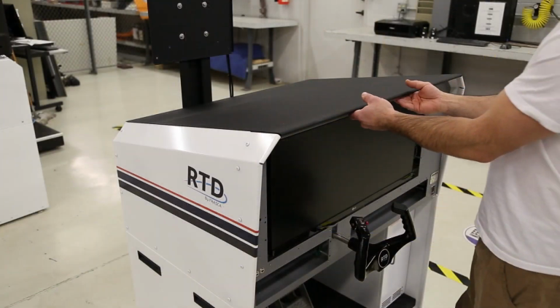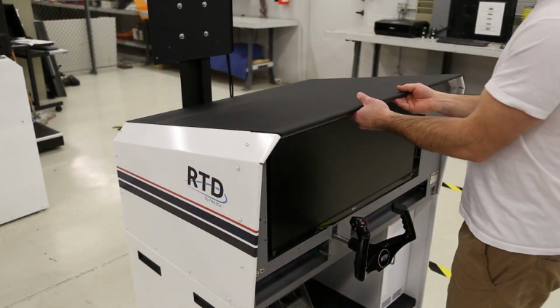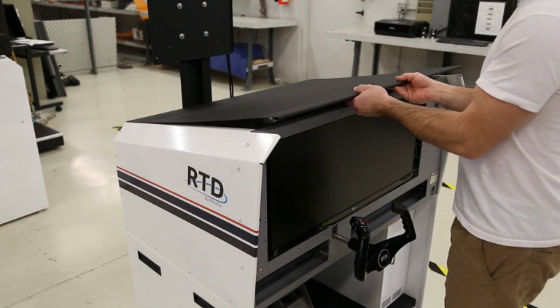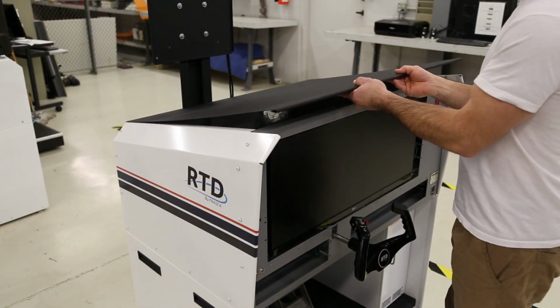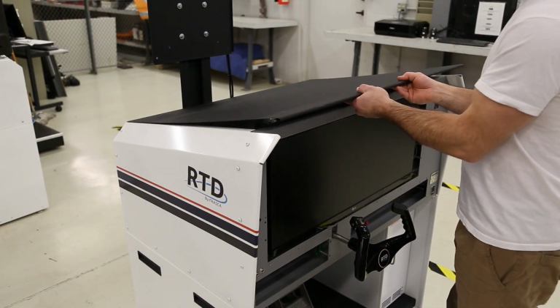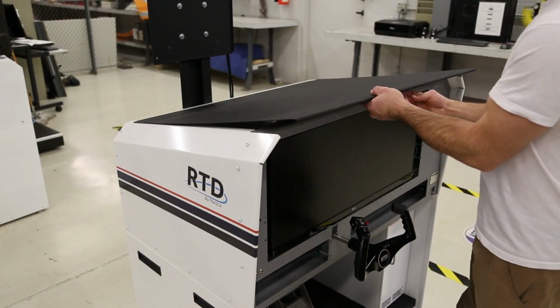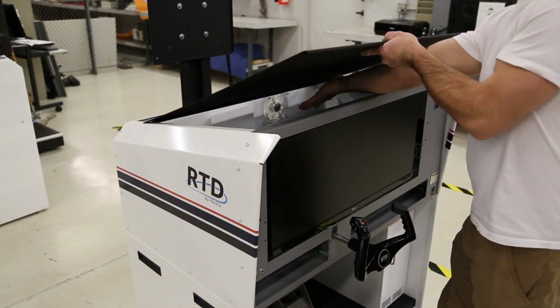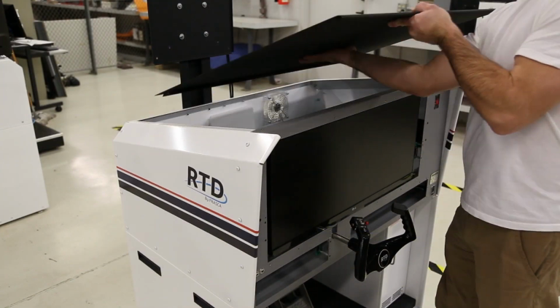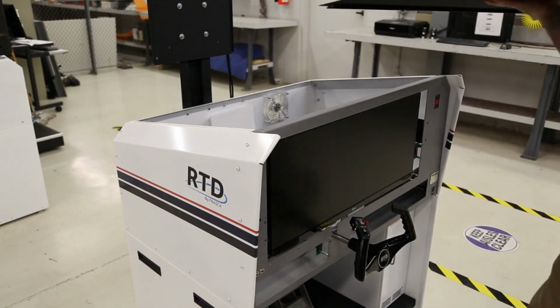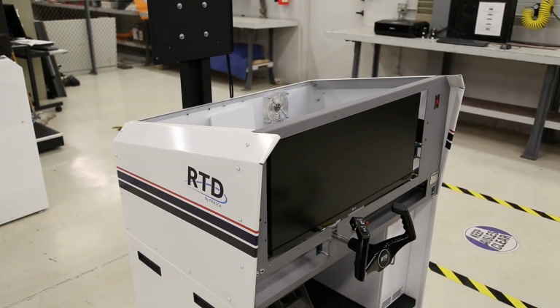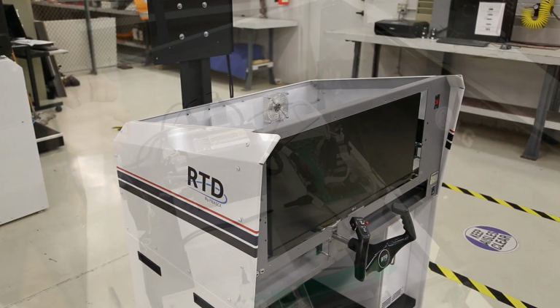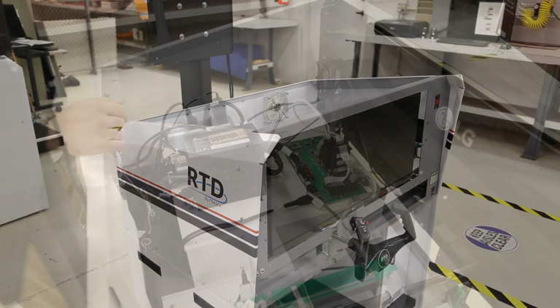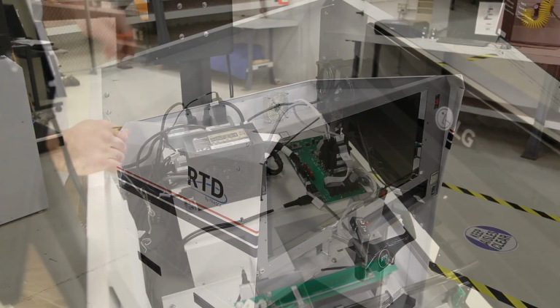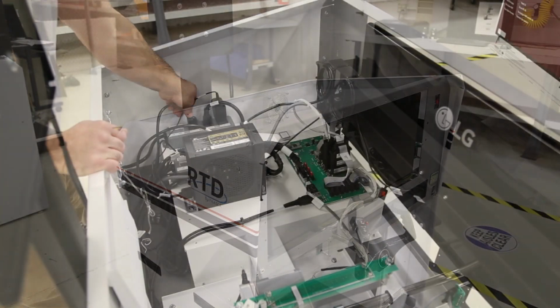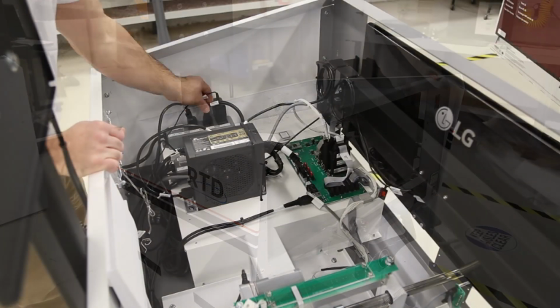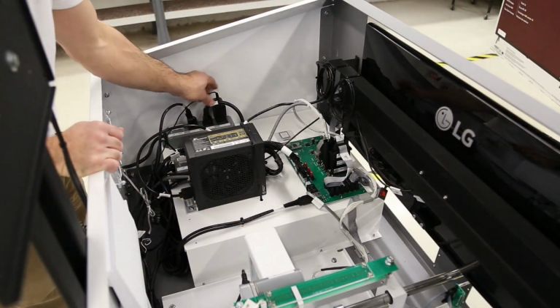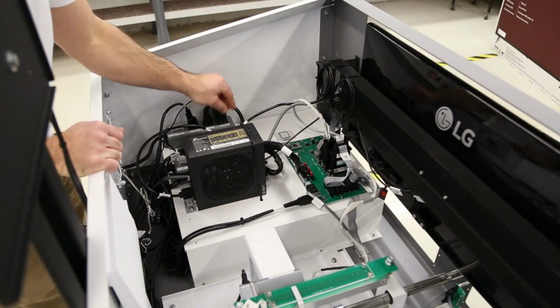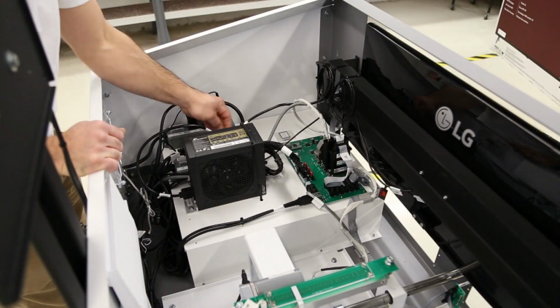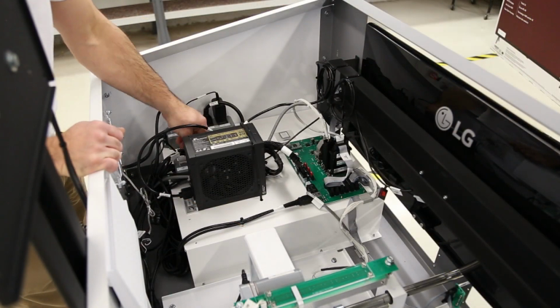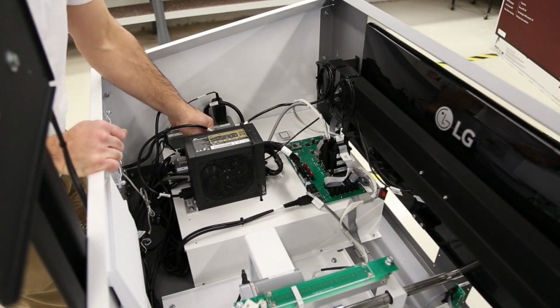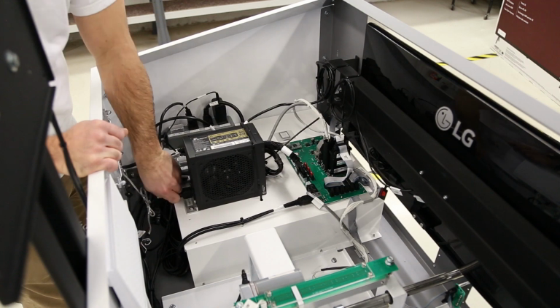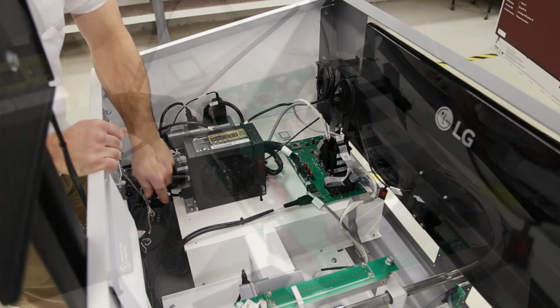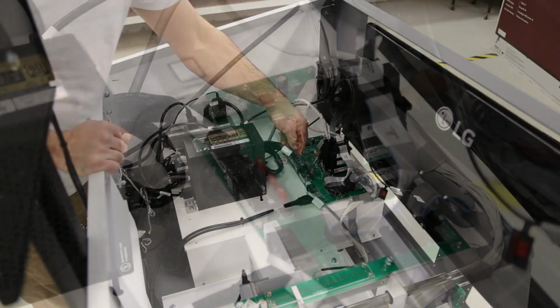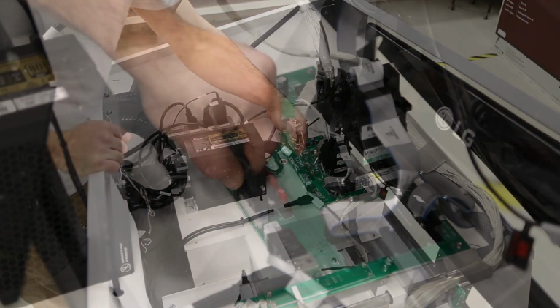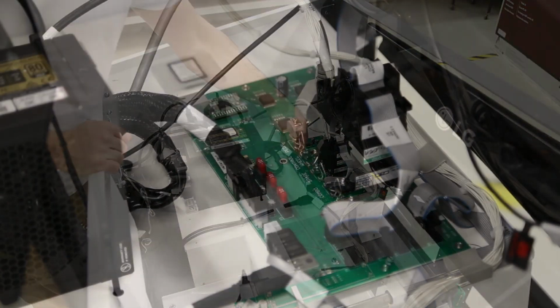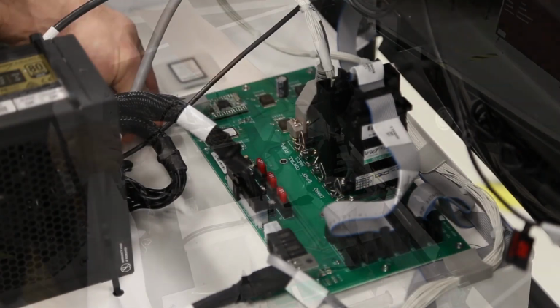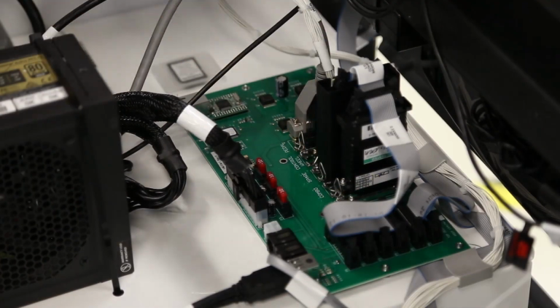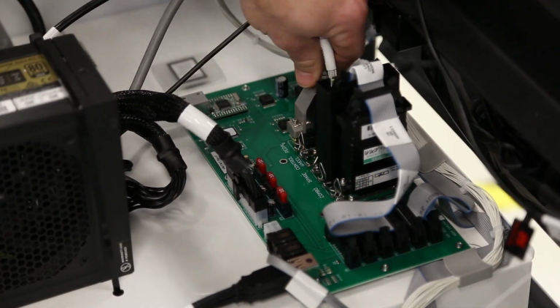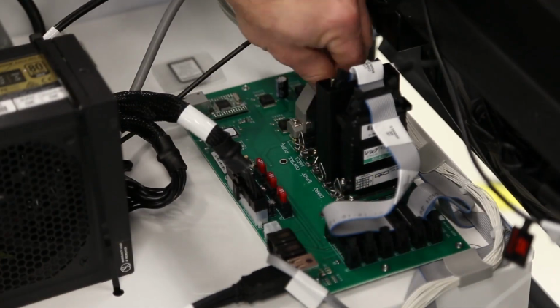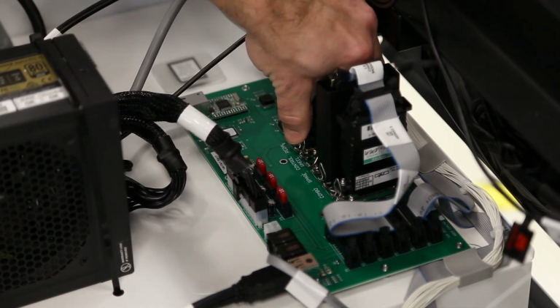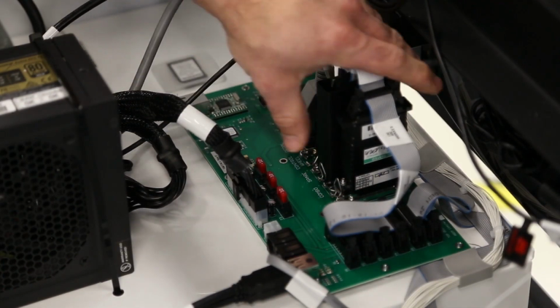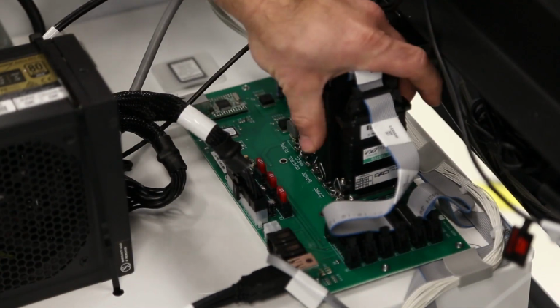Remove the hood and inspect the connections and components to ensure they are connected and not loose.